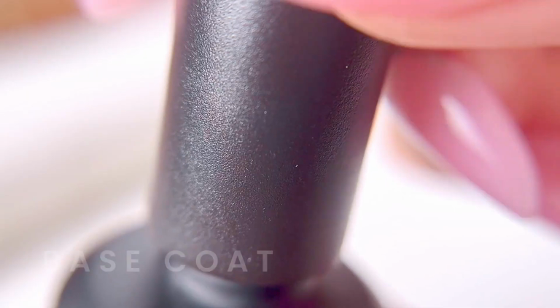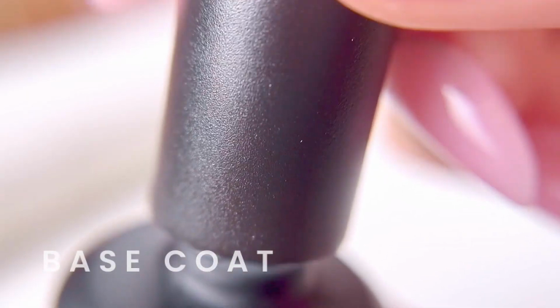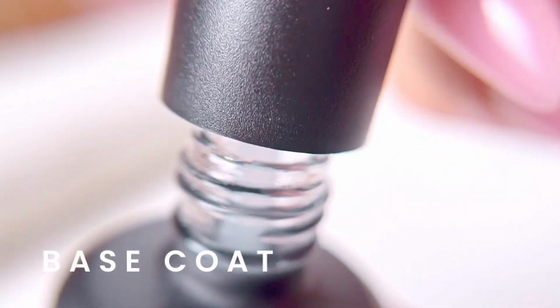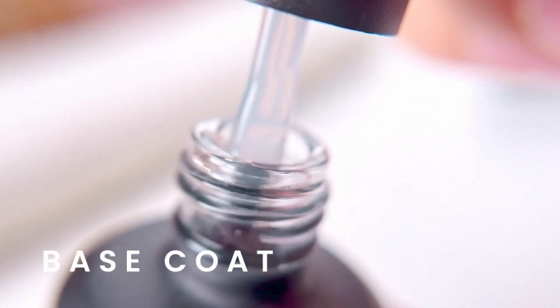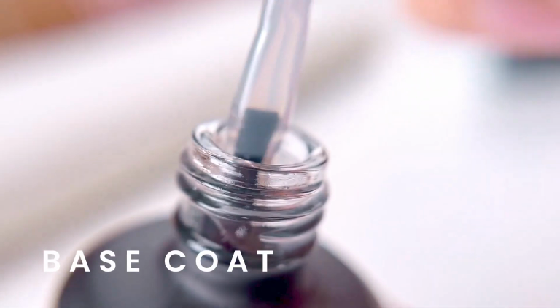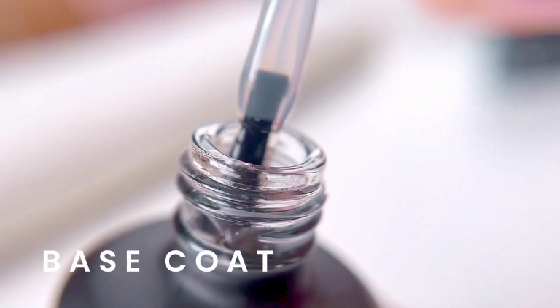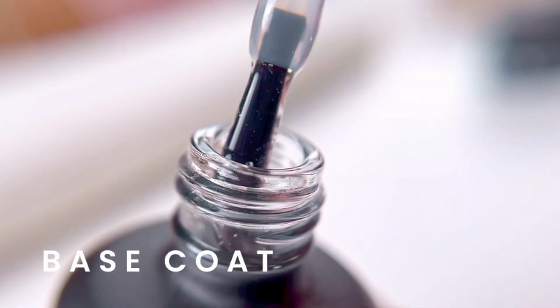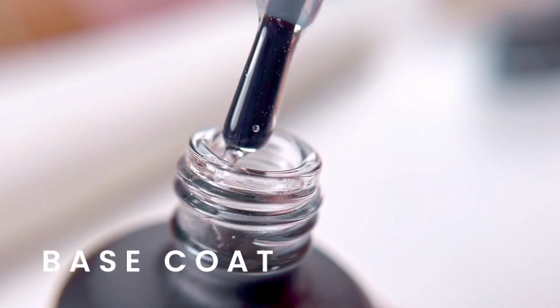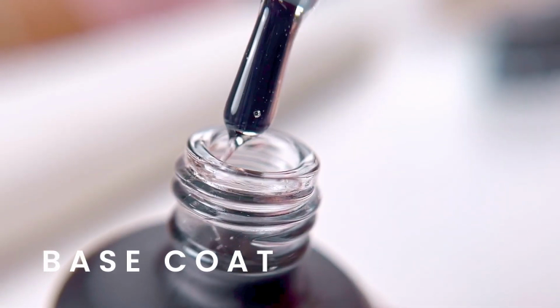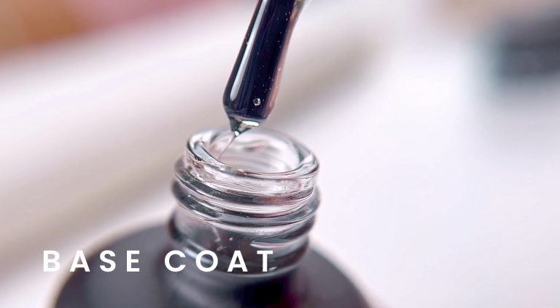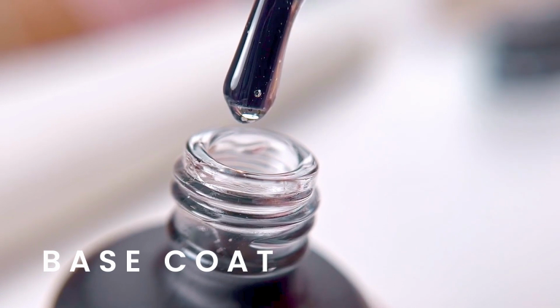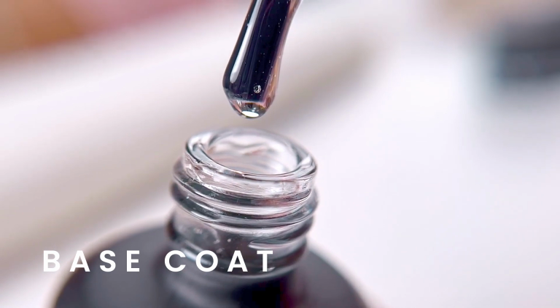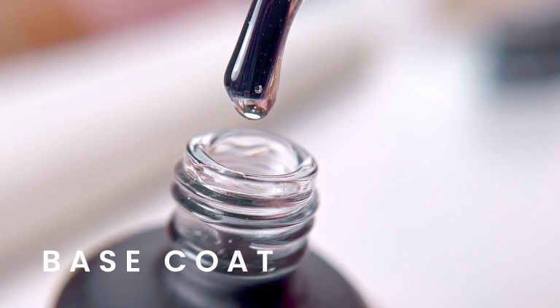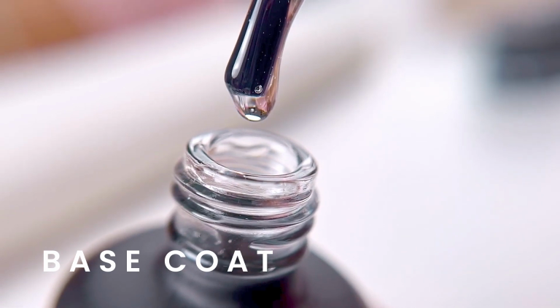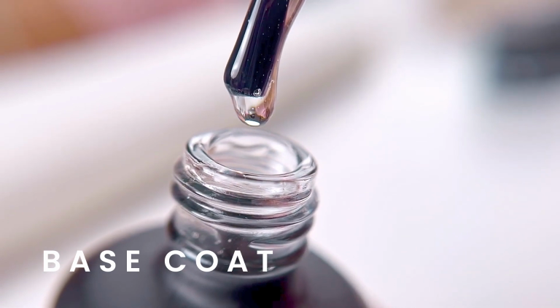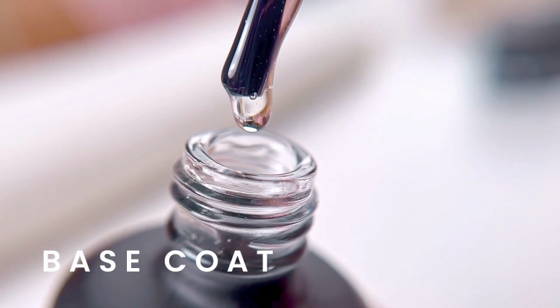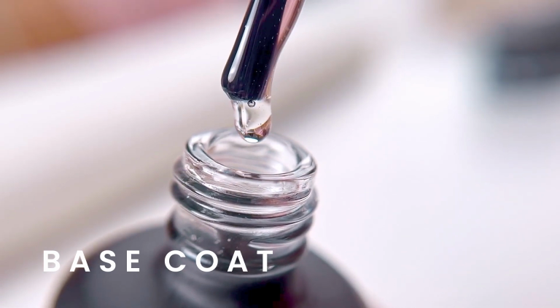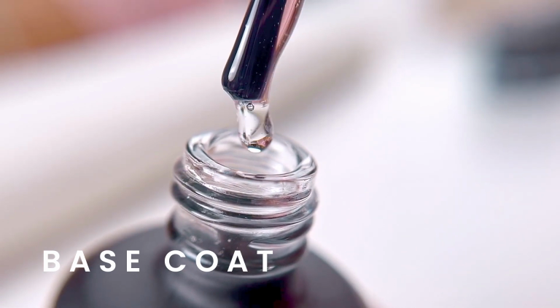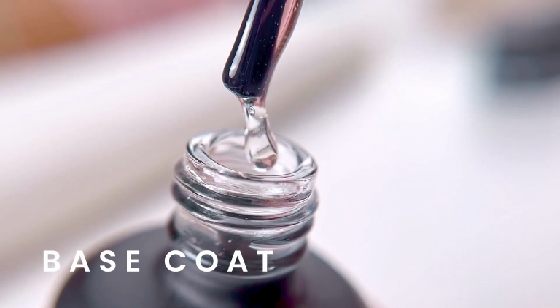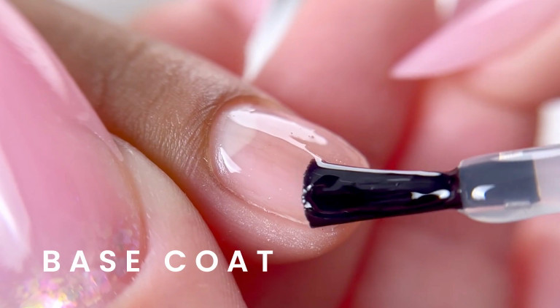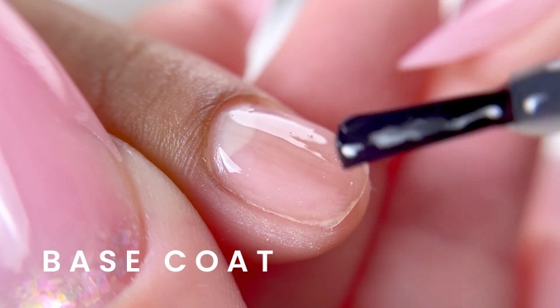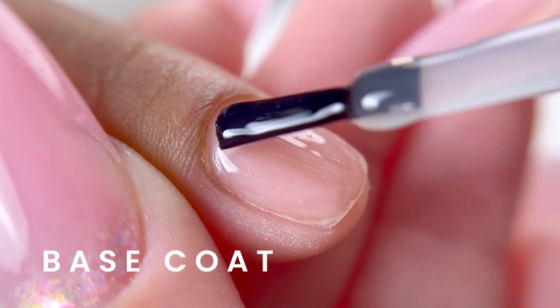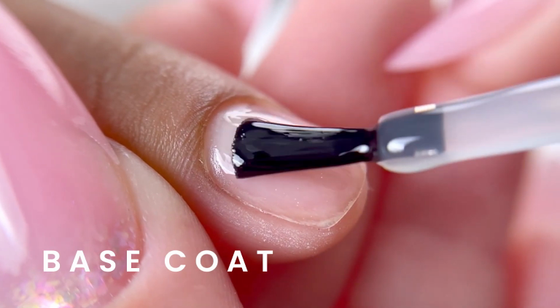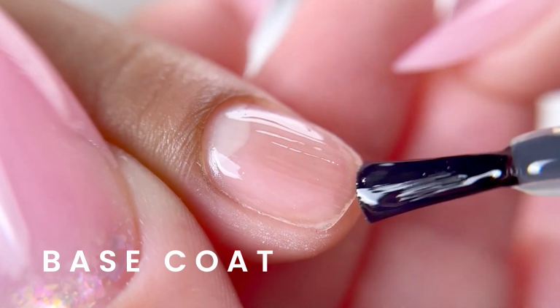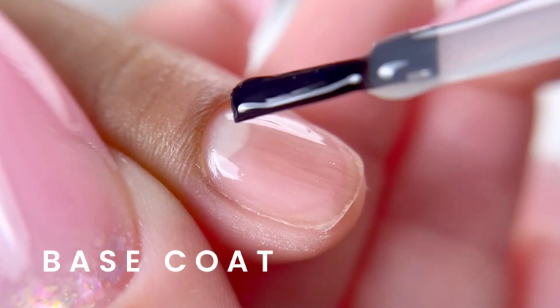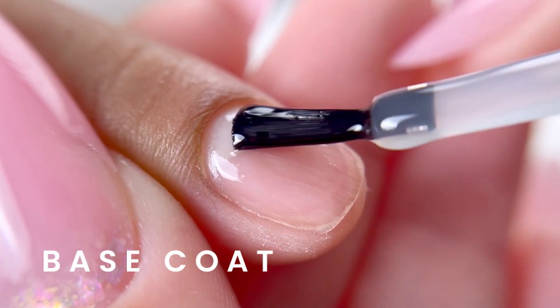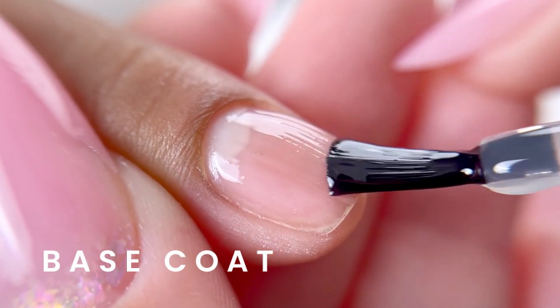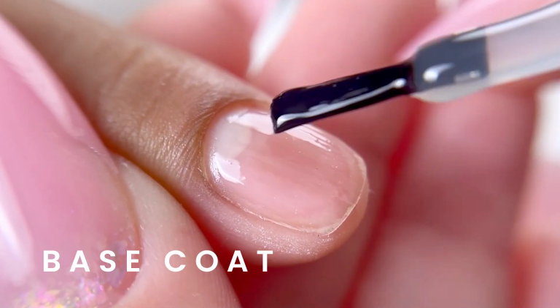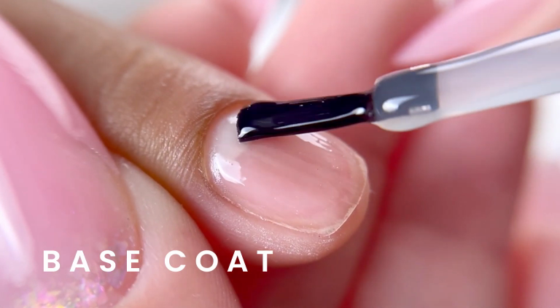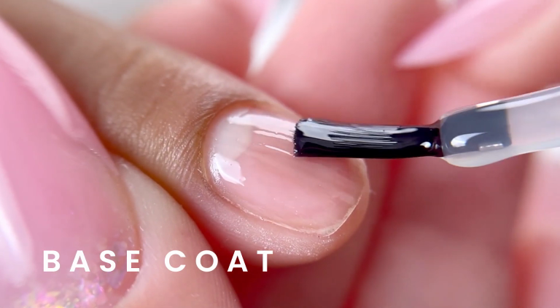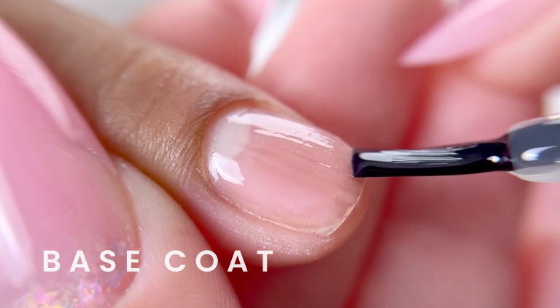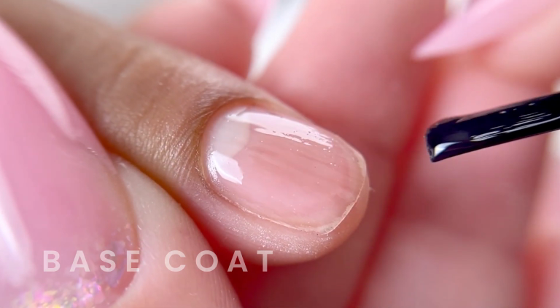Base Coat is used after you prep the nail with dehydrator and bonder. It prepares the nail for the gel polish application.